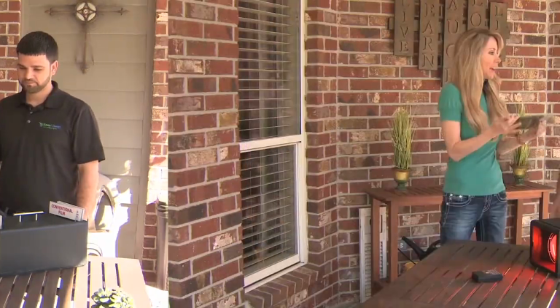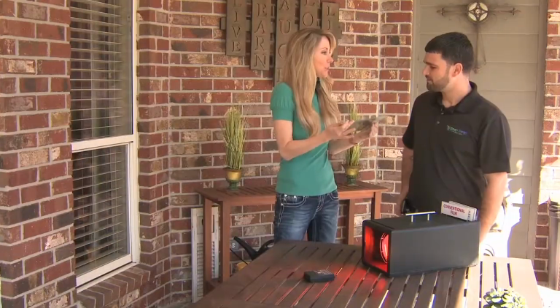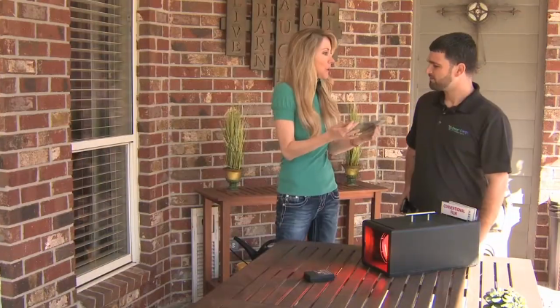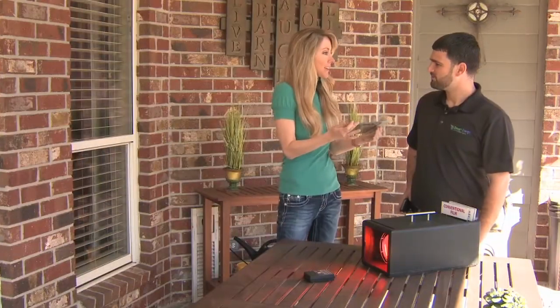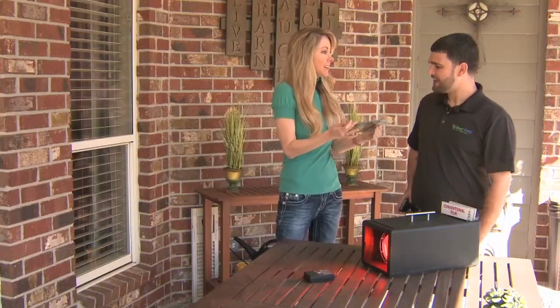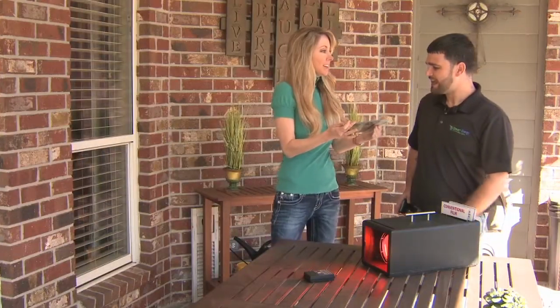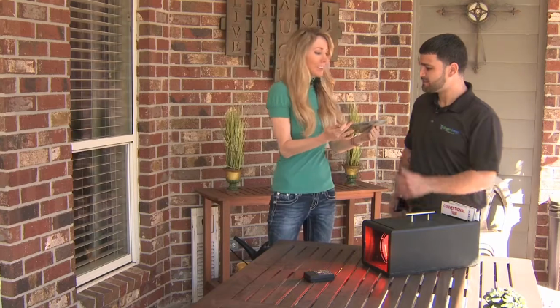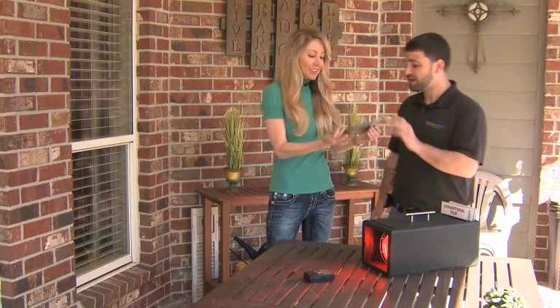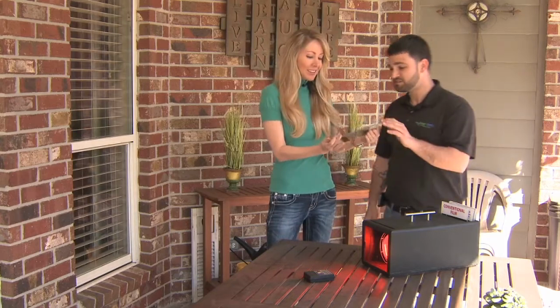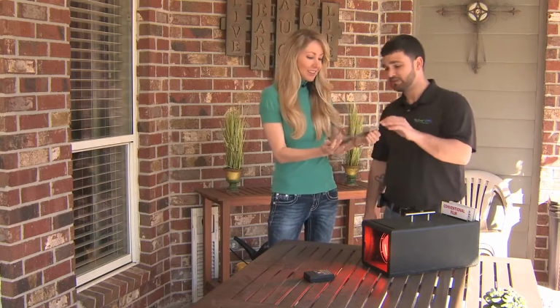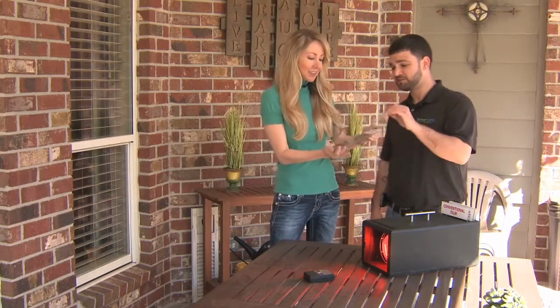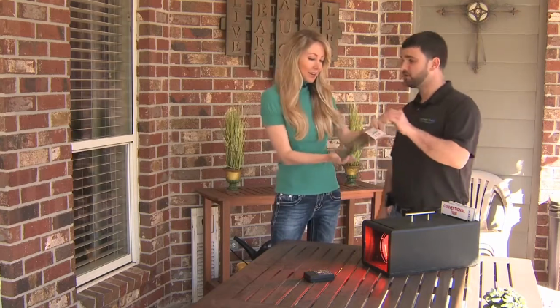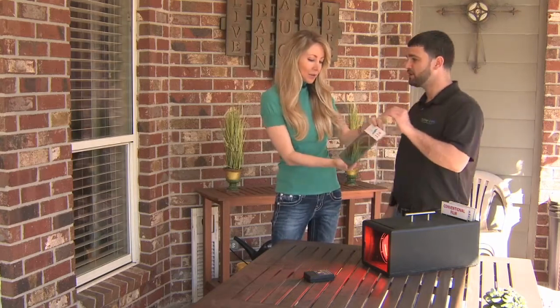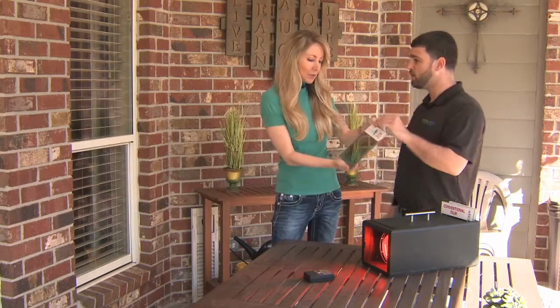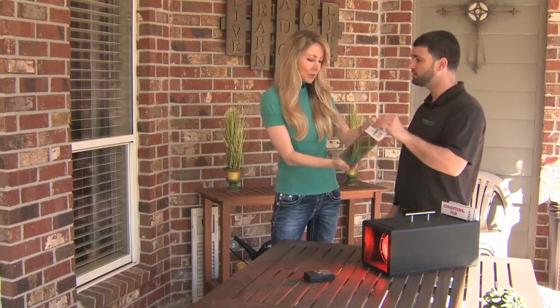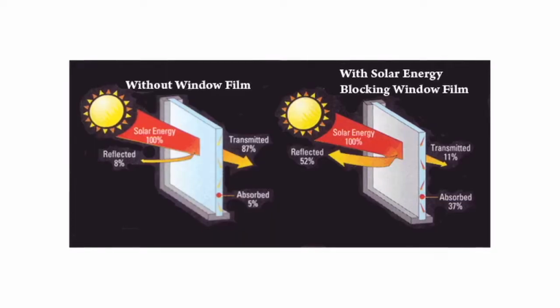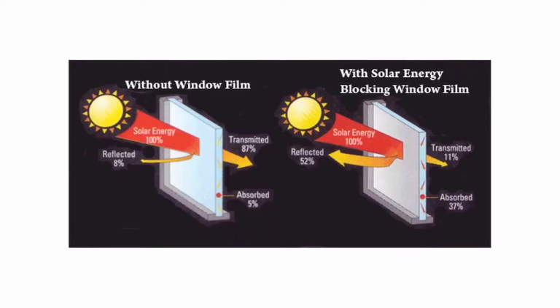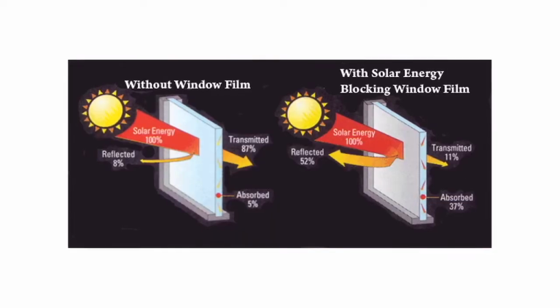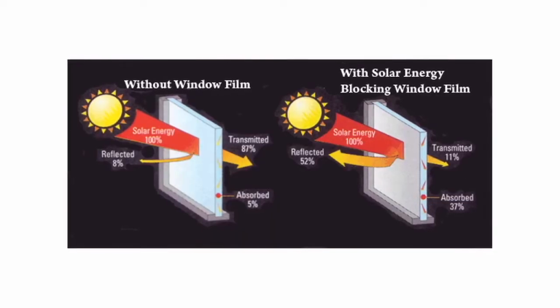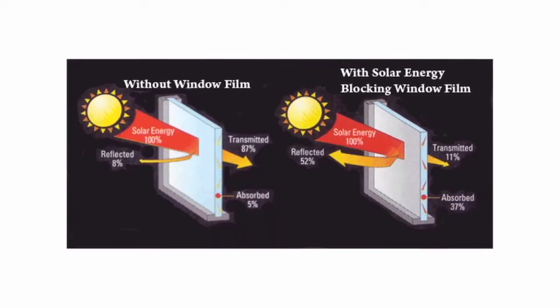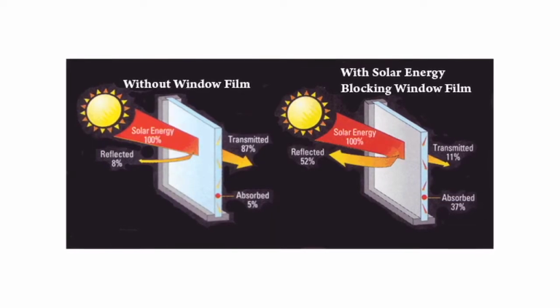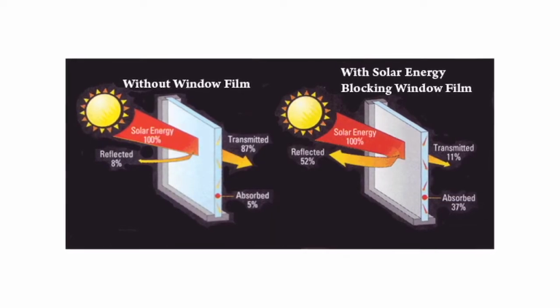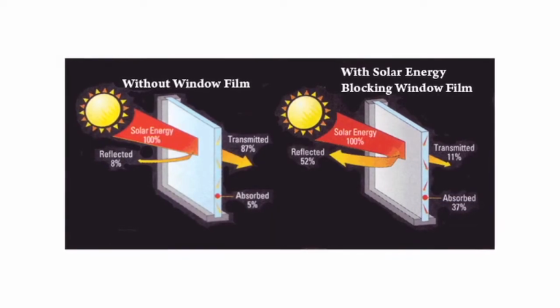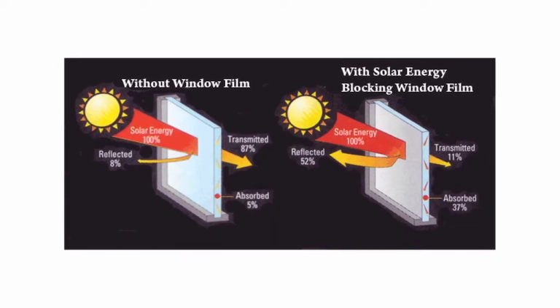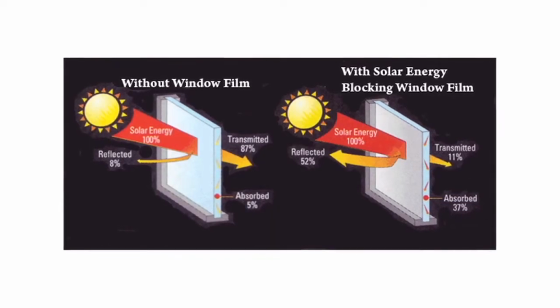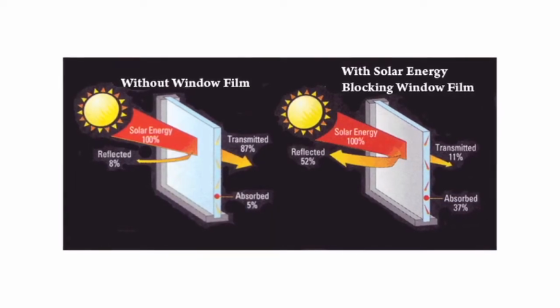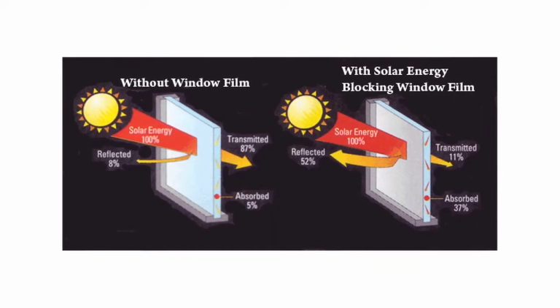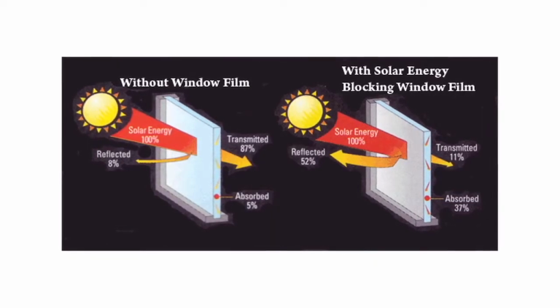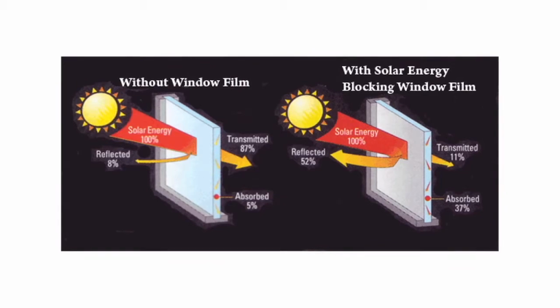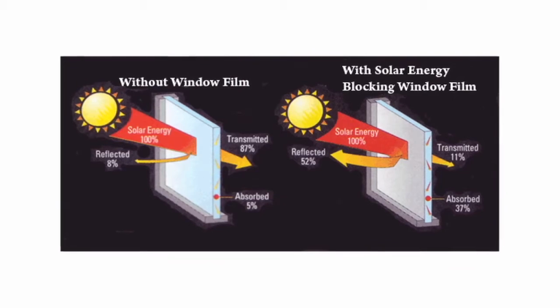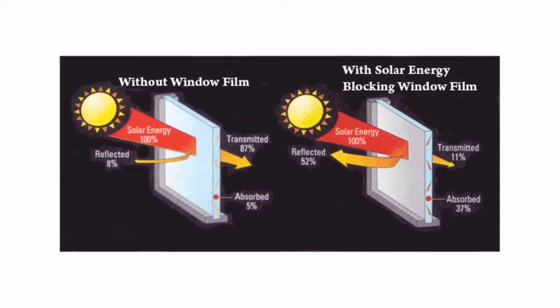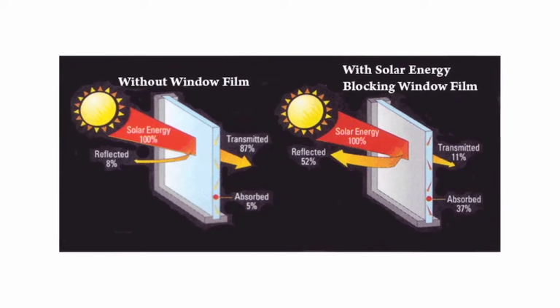How does this work? It has precious metals of silver and gold. It actually reflects the infrared energy away and allows the visible light to come in.